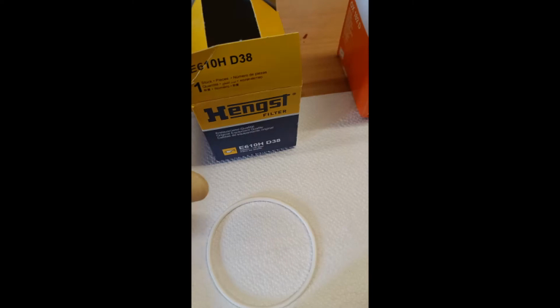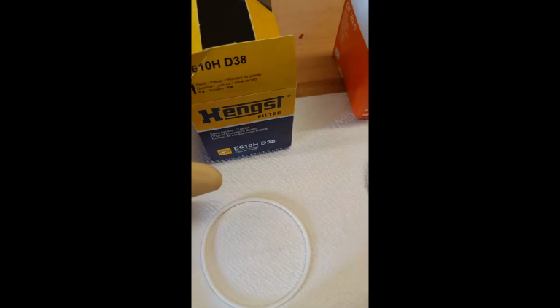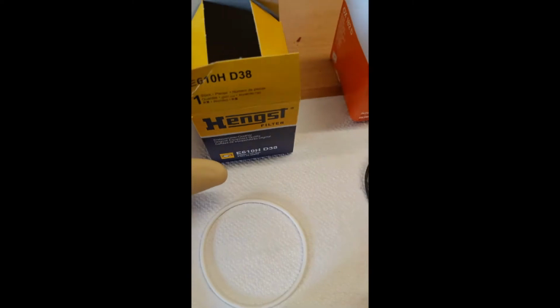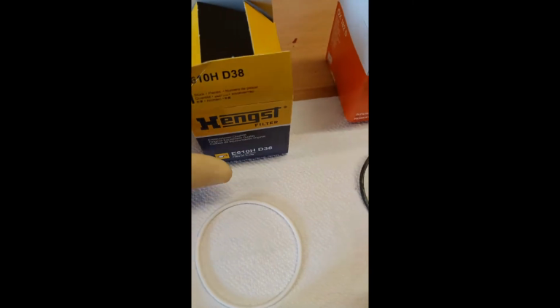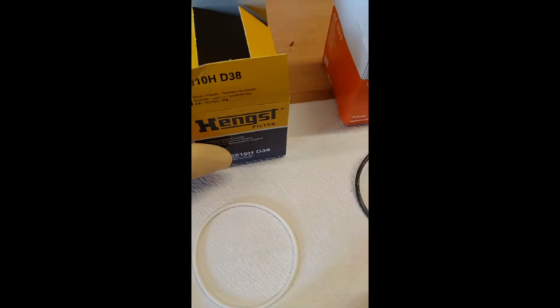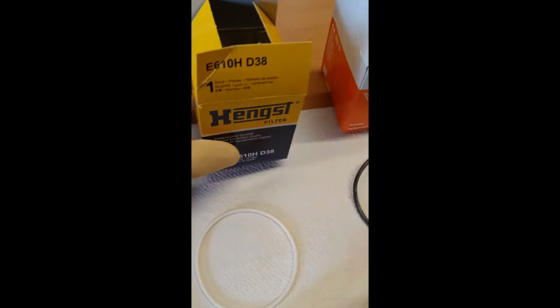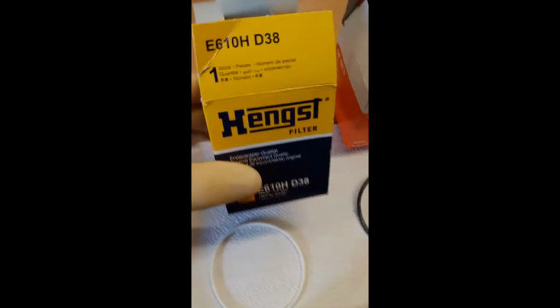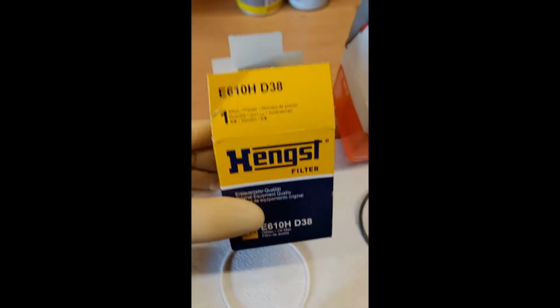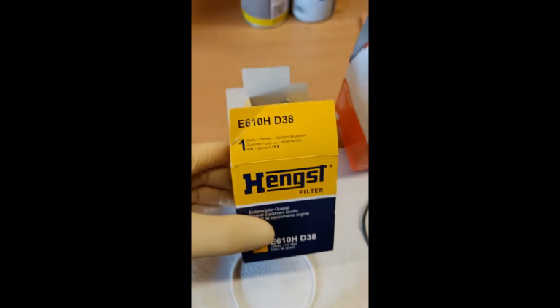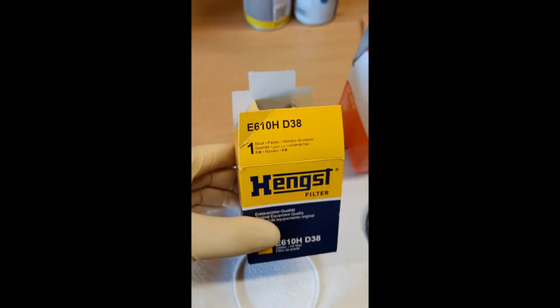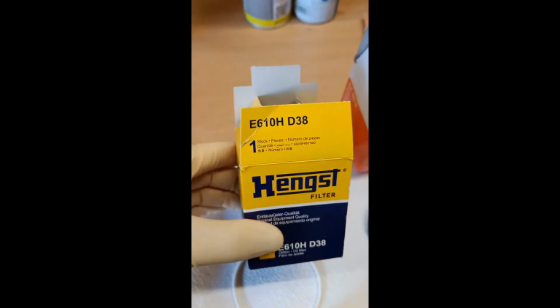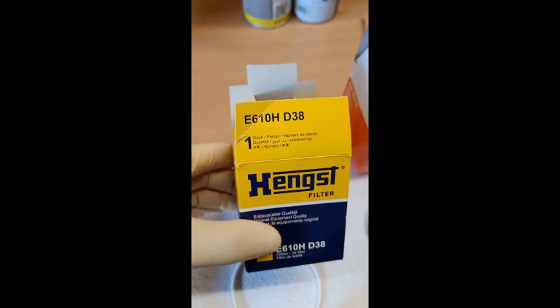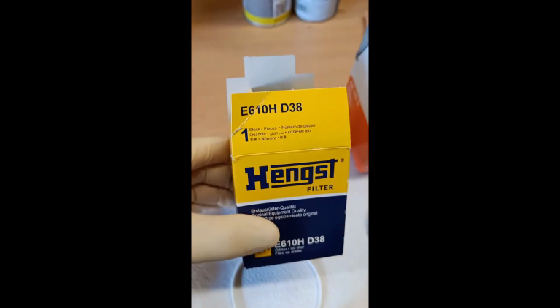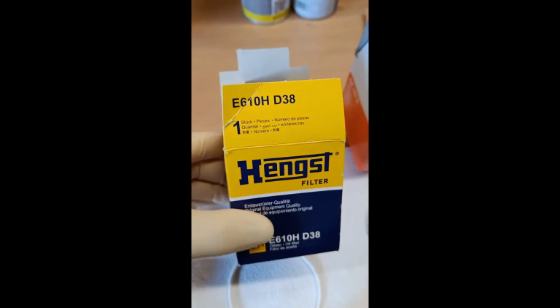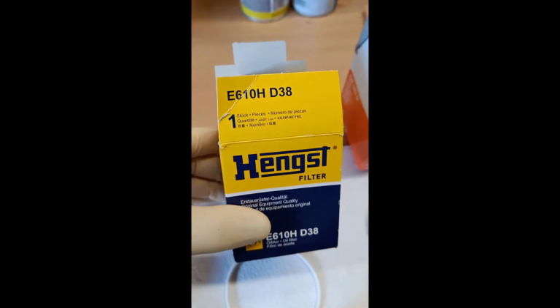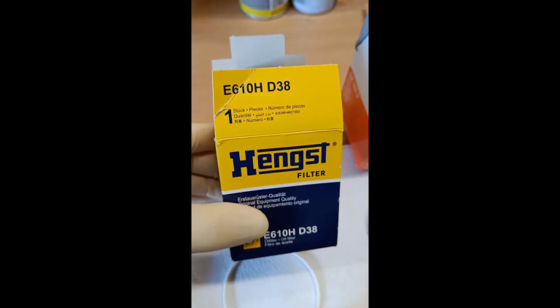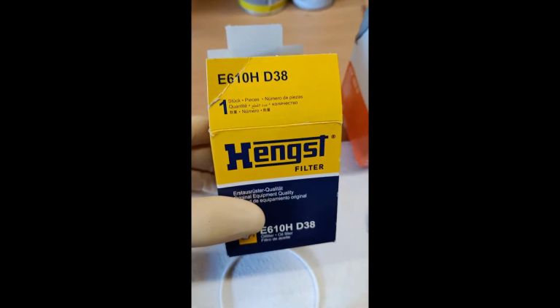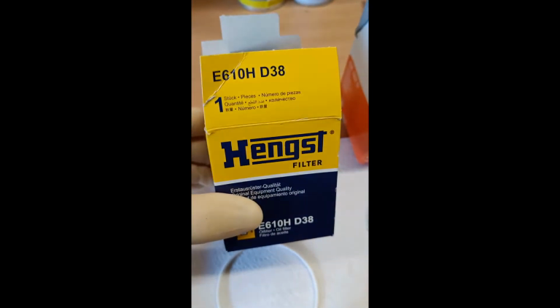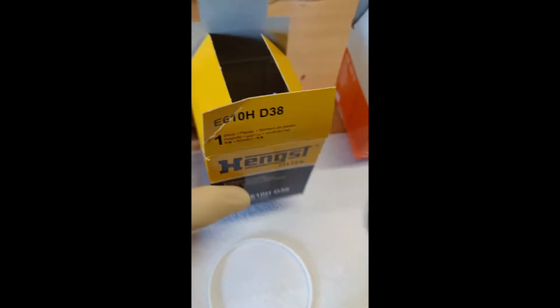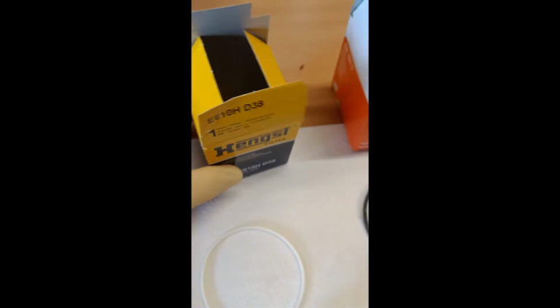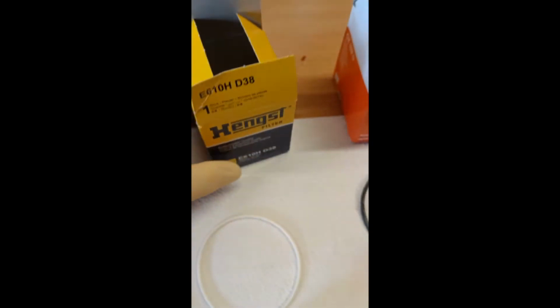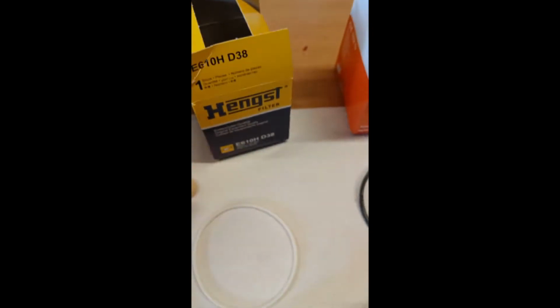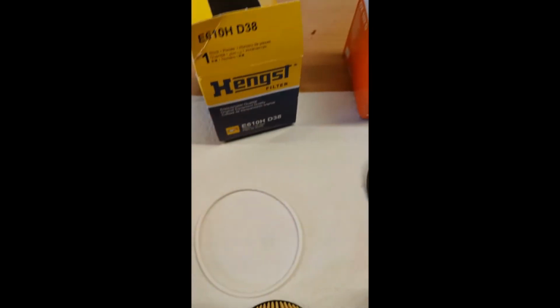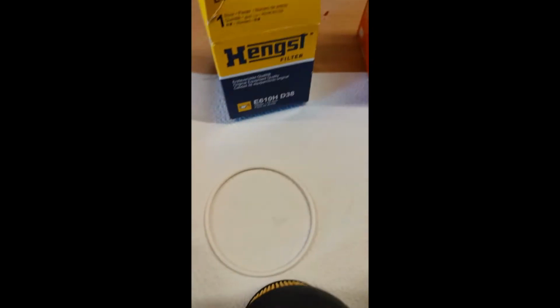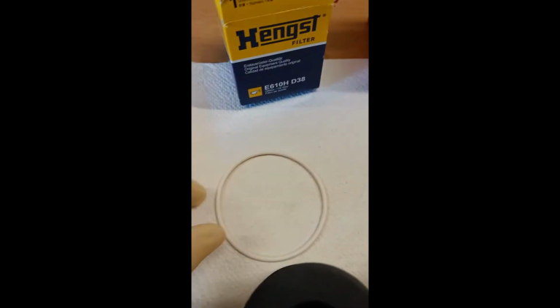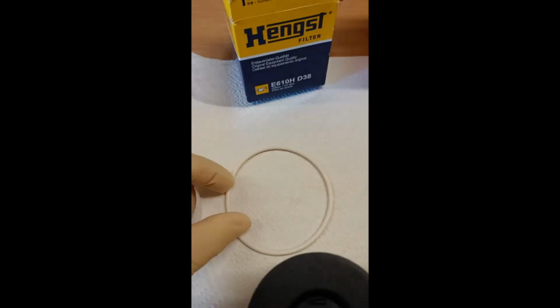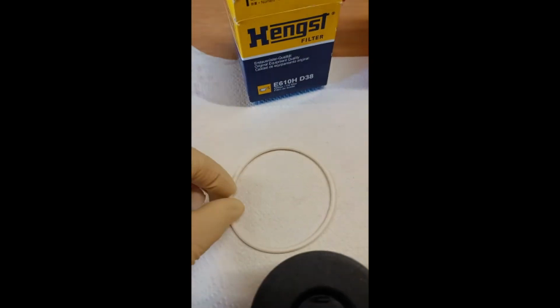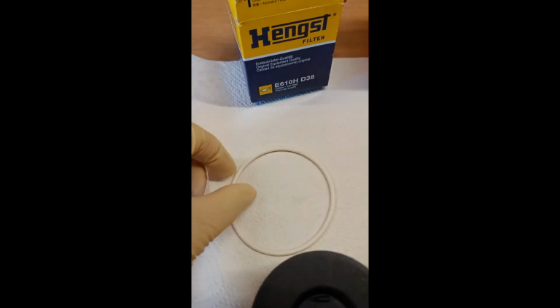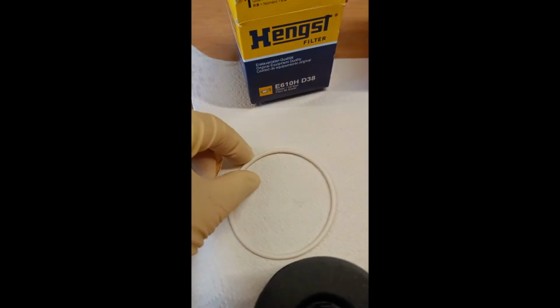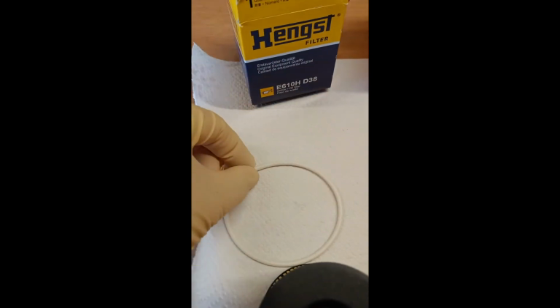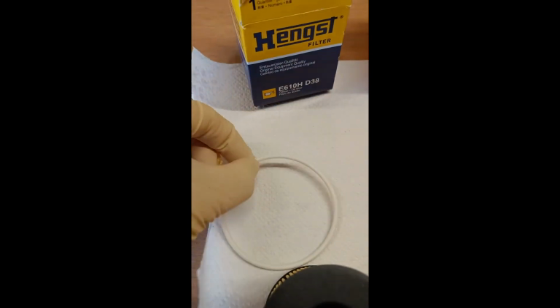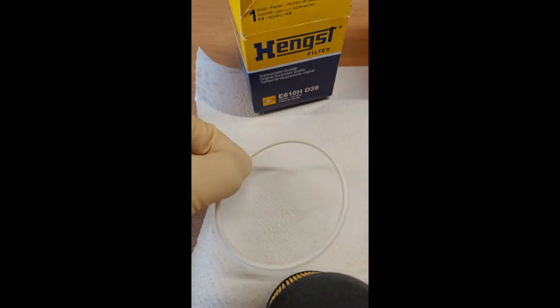This is a short optical comparison of three oil filters, all for the same engine.